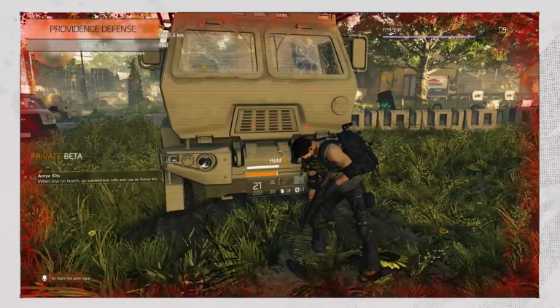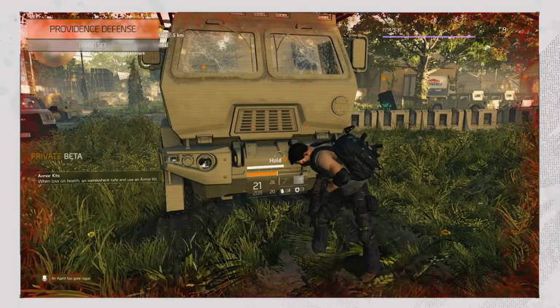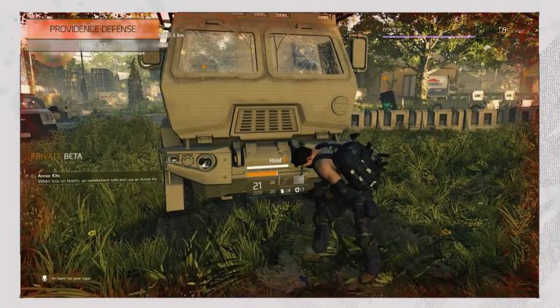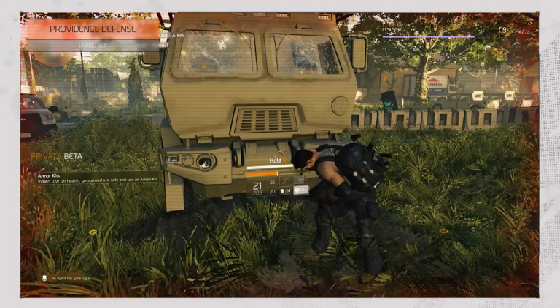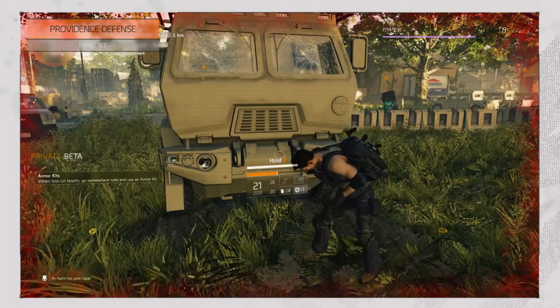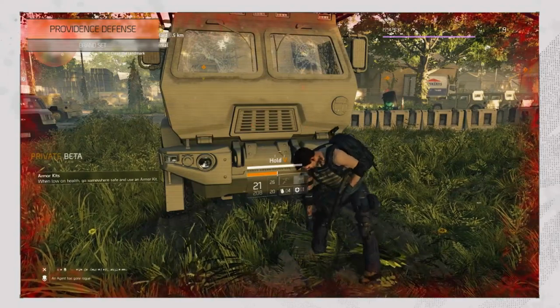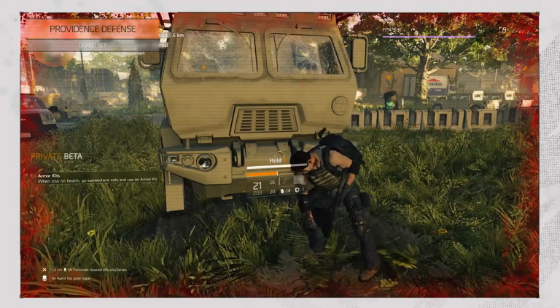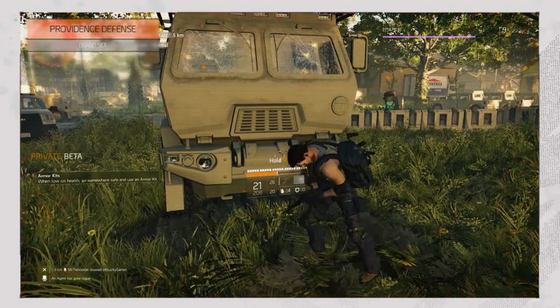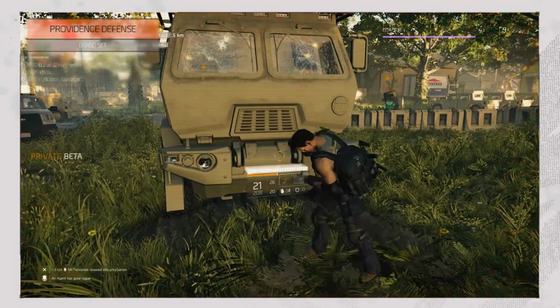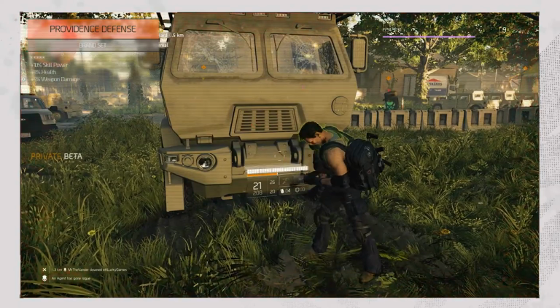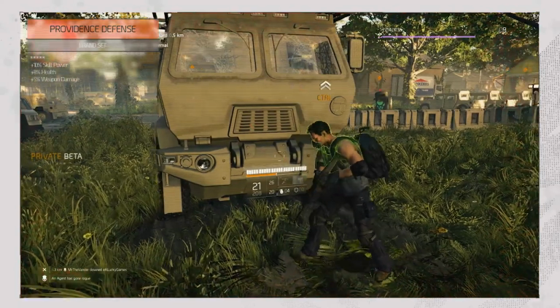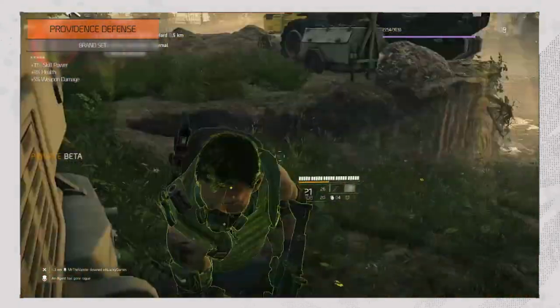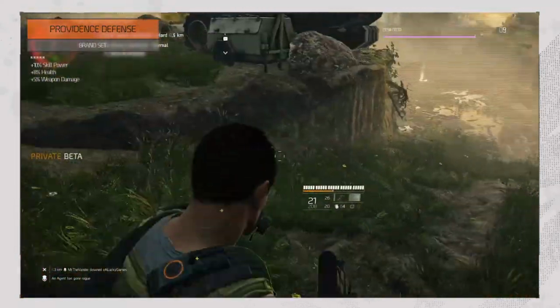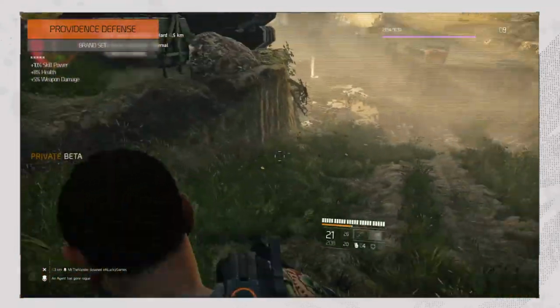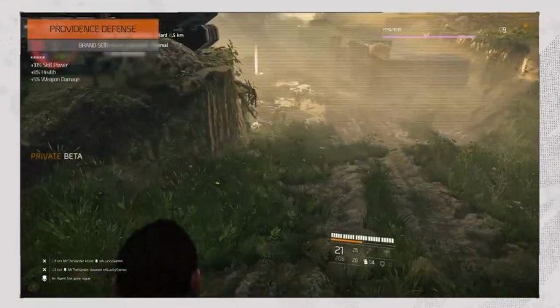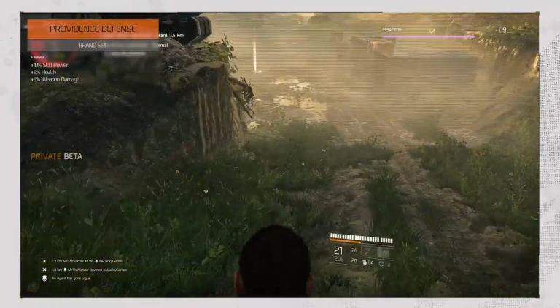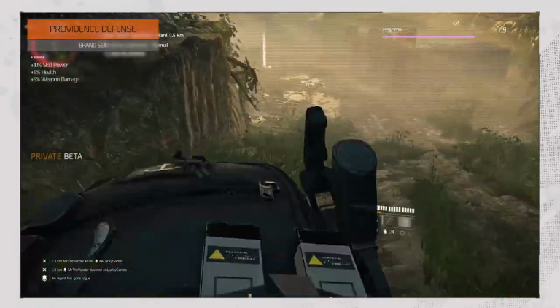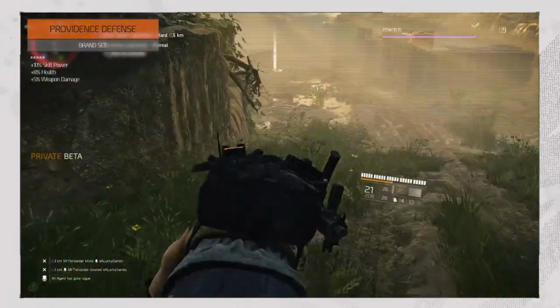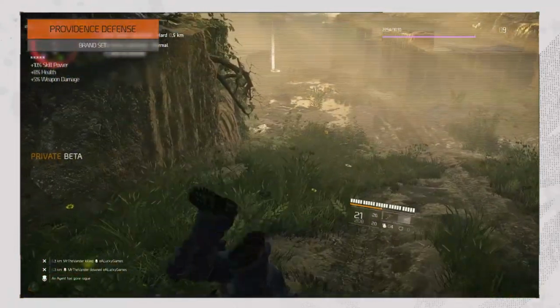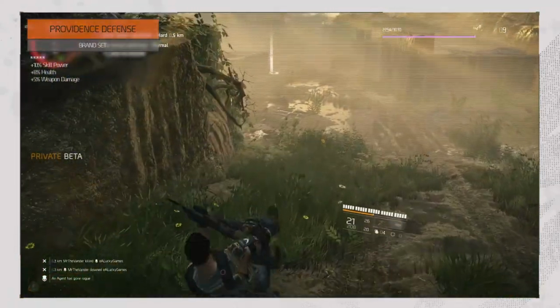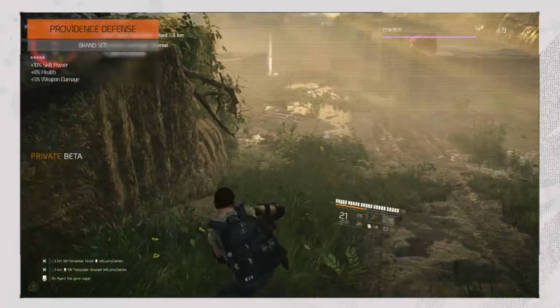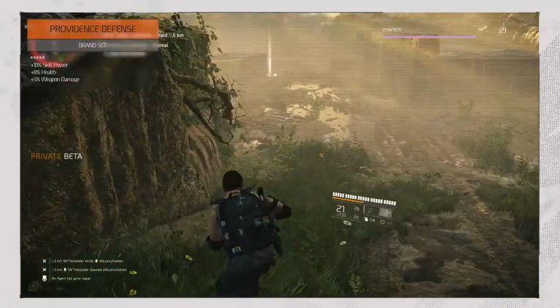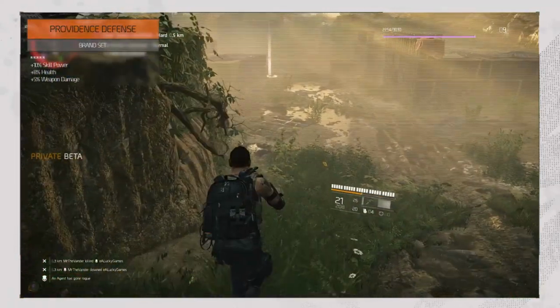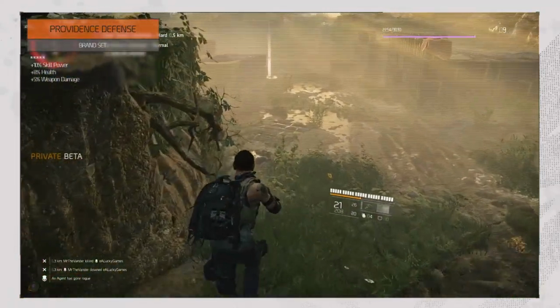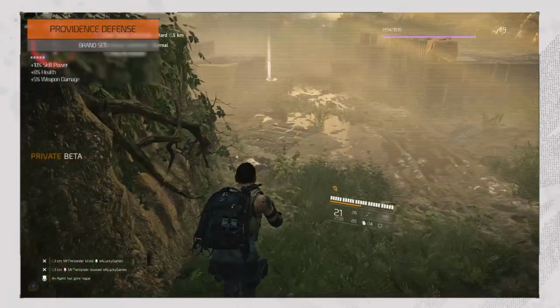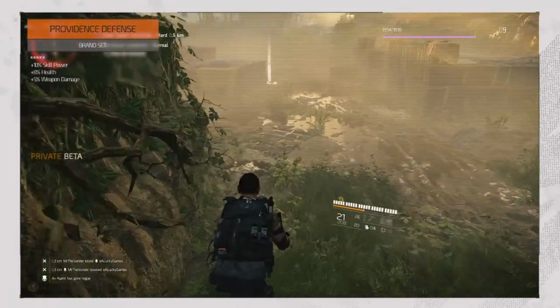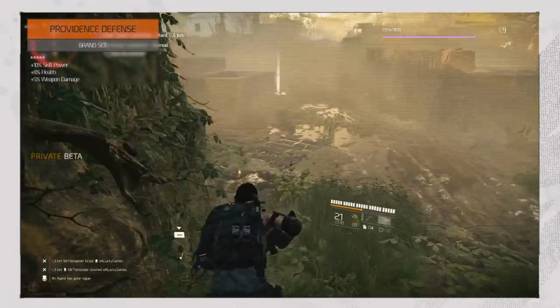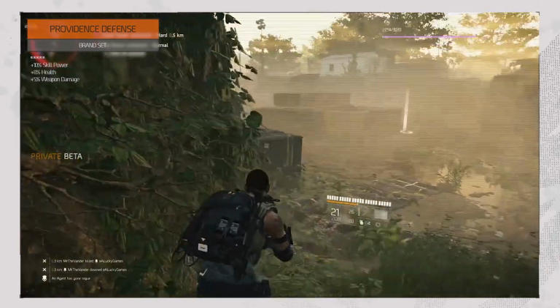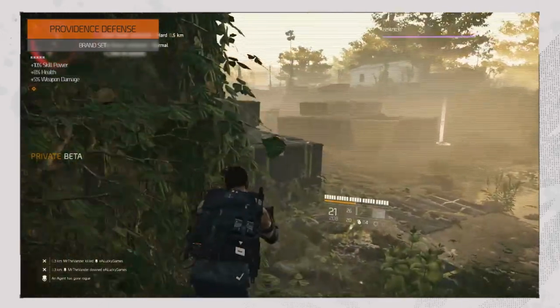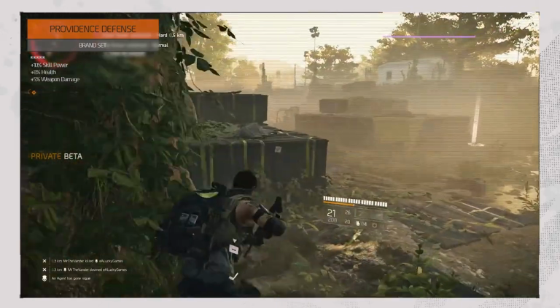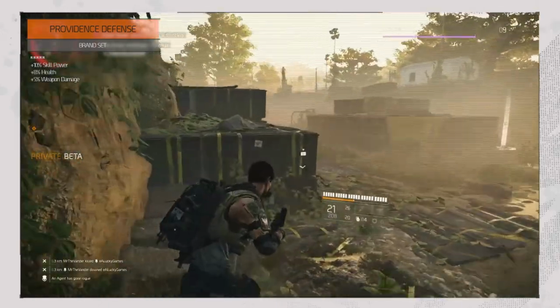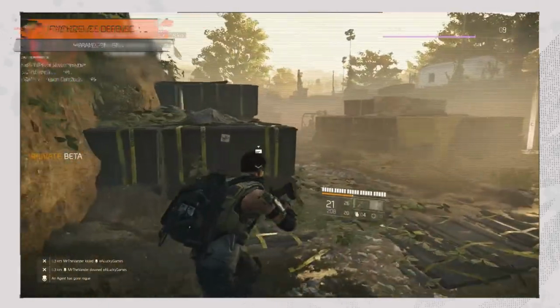Providence Defense is a perfect balance between the three main attributes. It adds 10% skill power, 8% health, and 5% weapon damage.